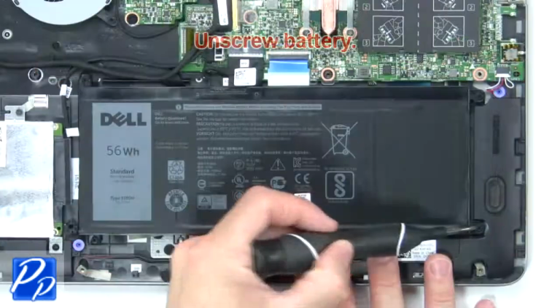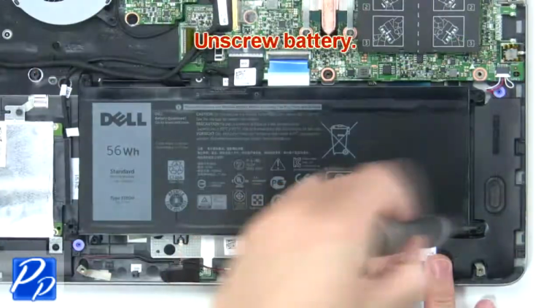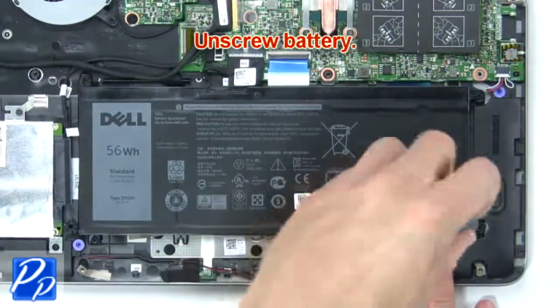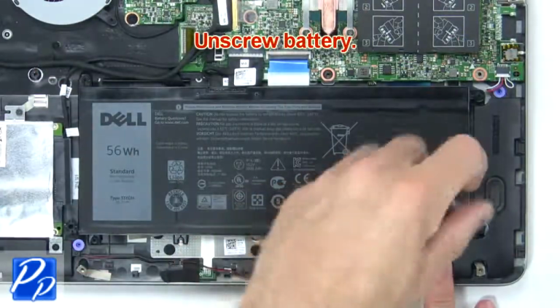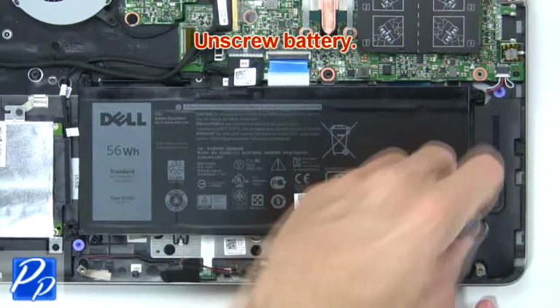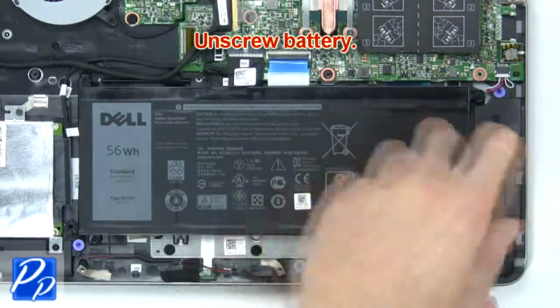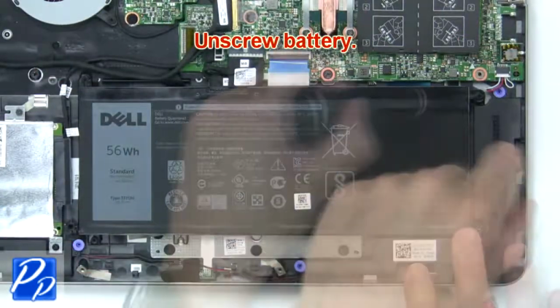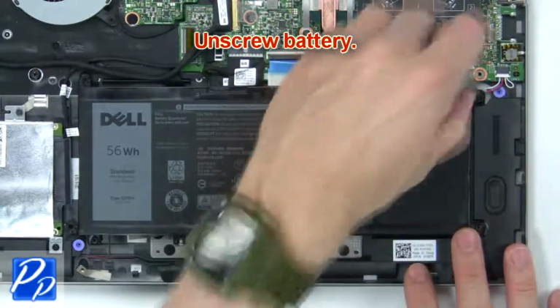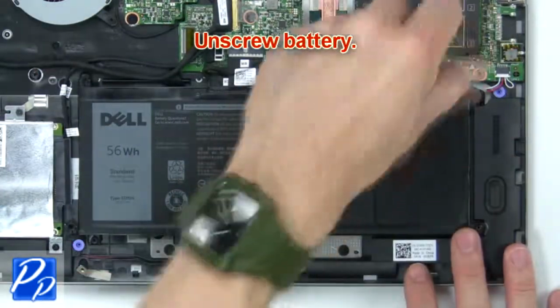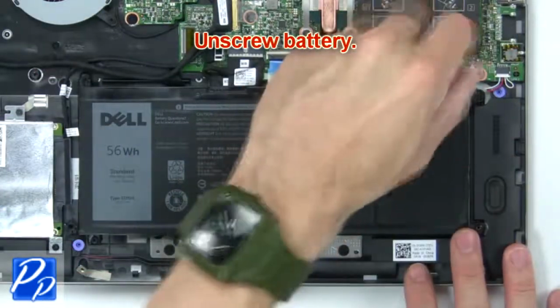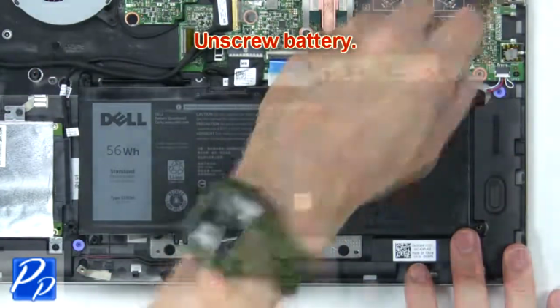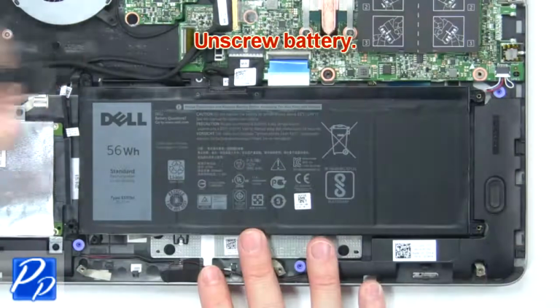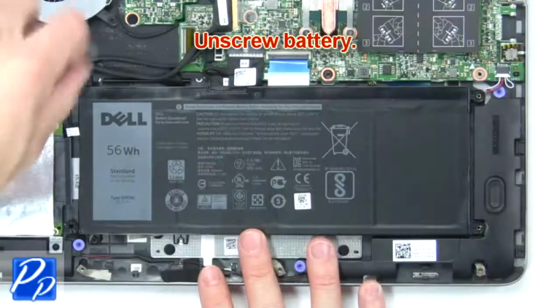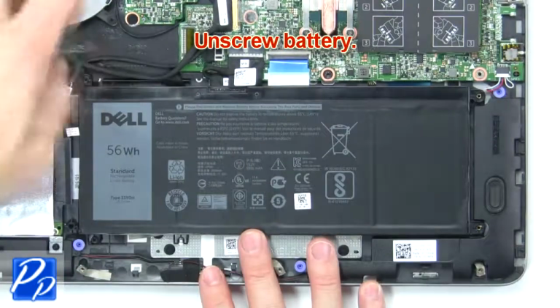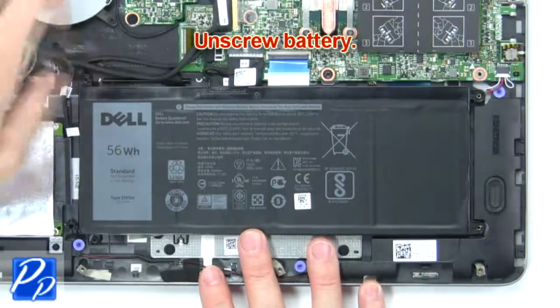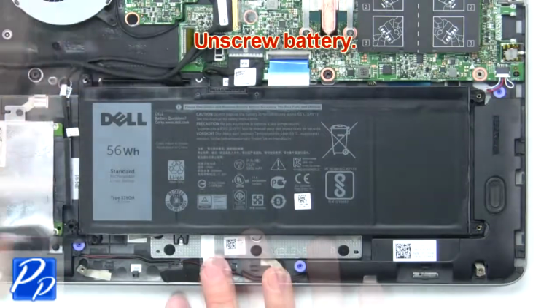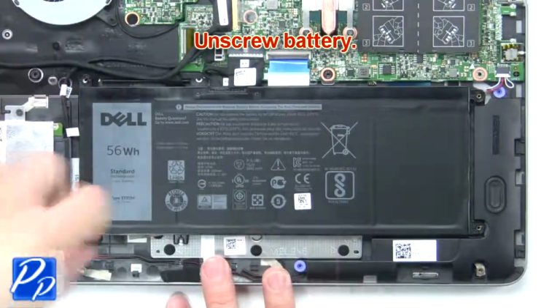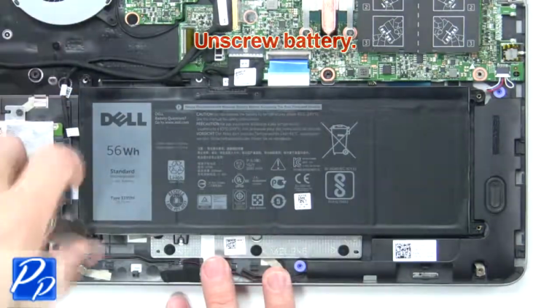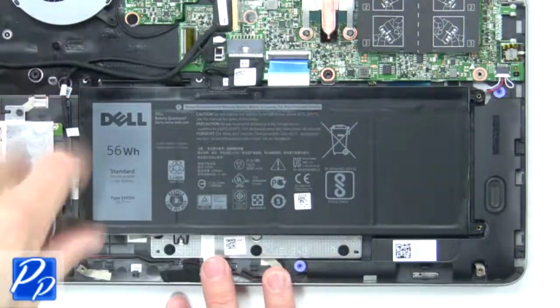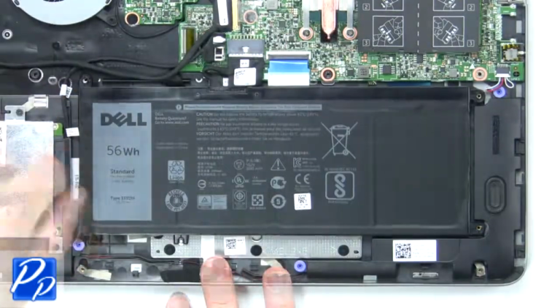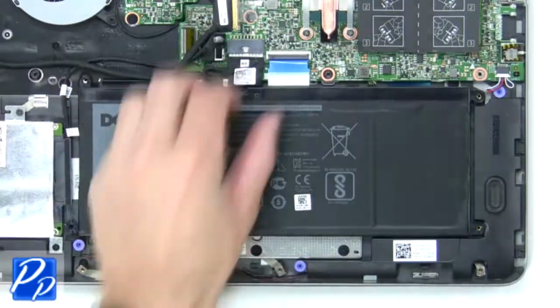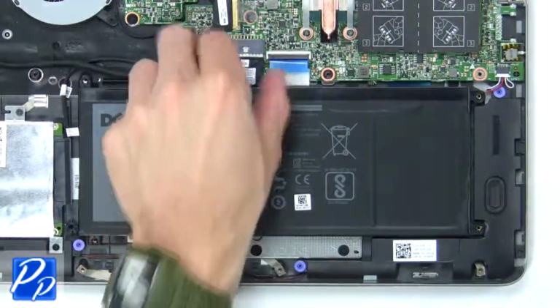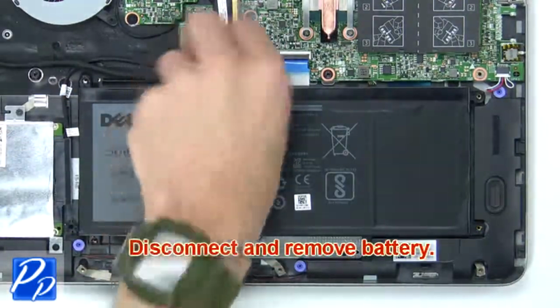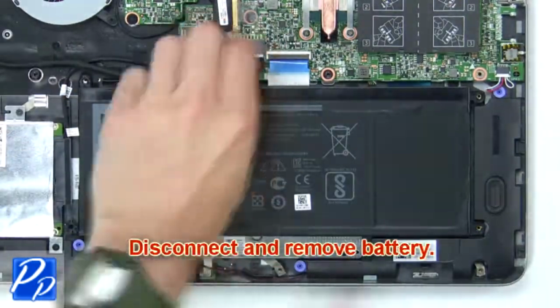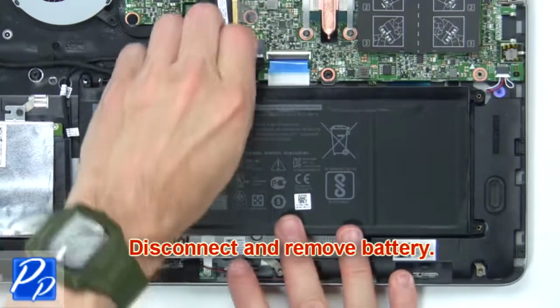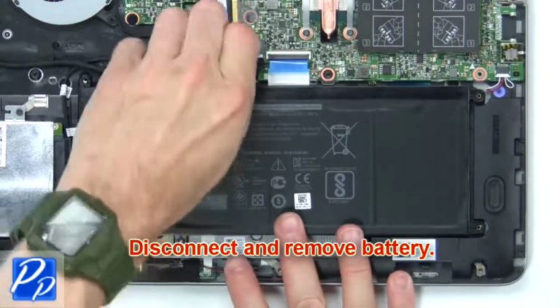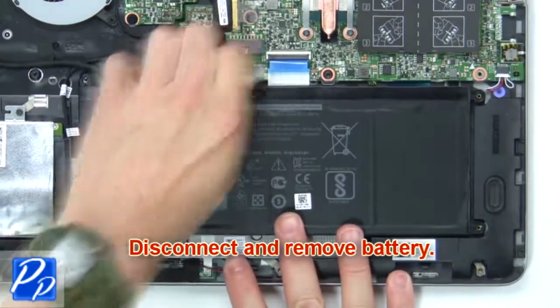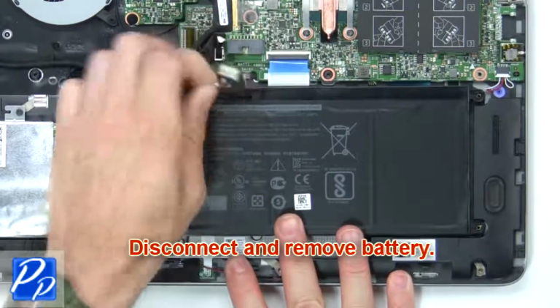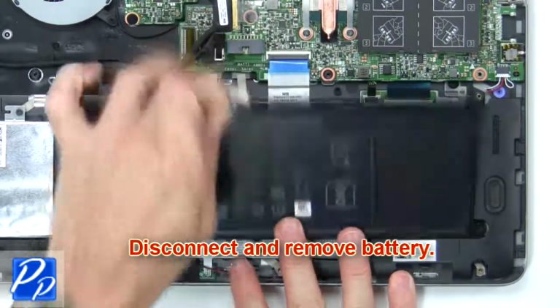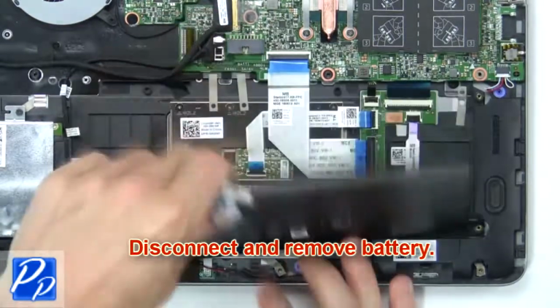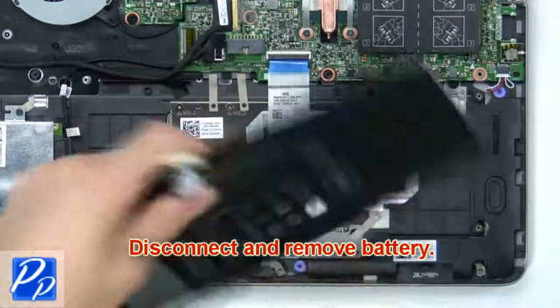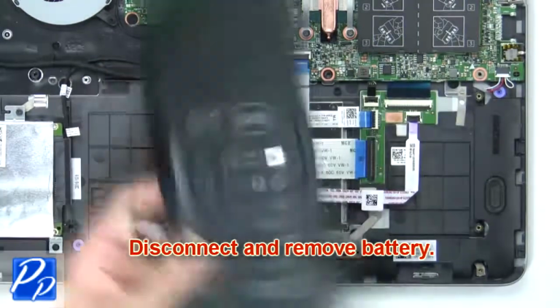Now unscrew the battery. Next, disconnect and remove the battery.